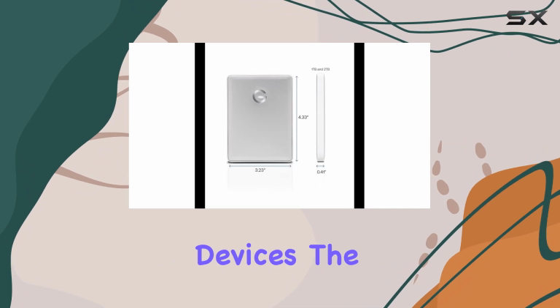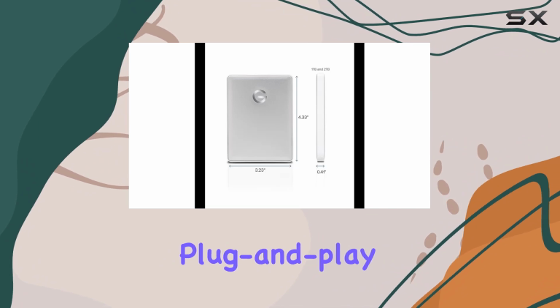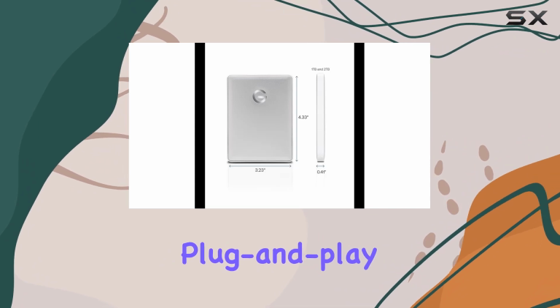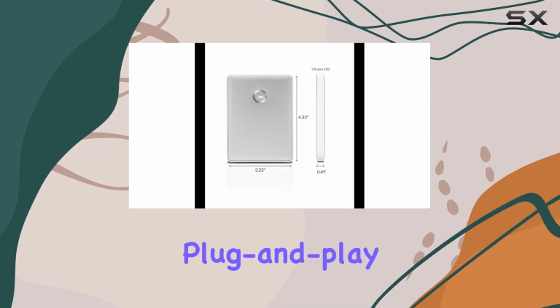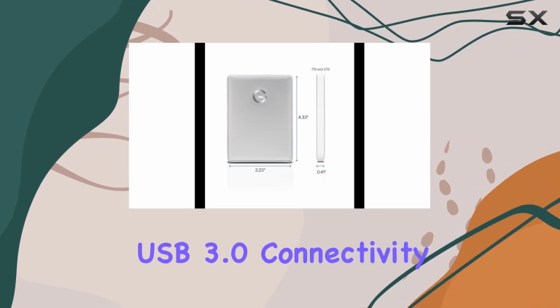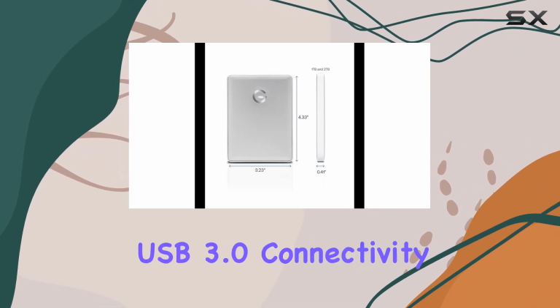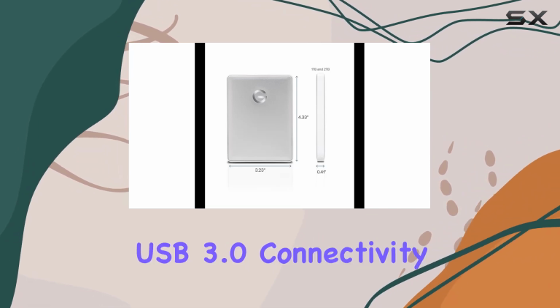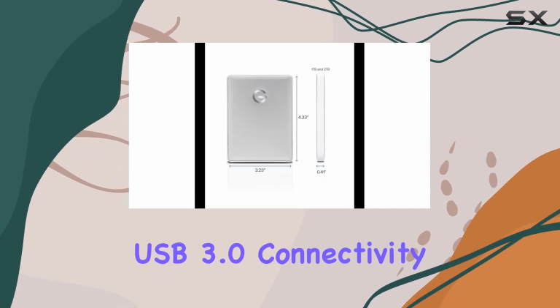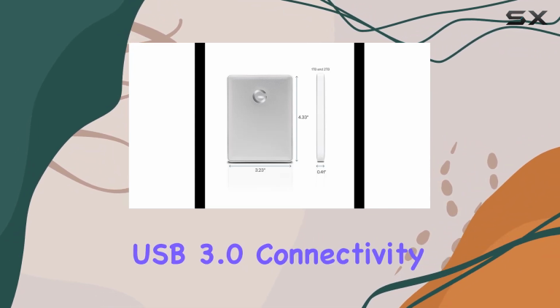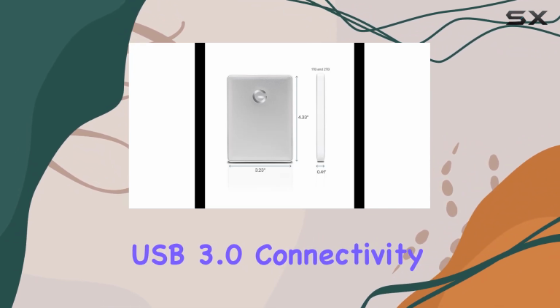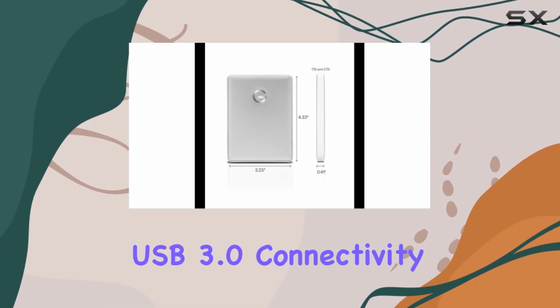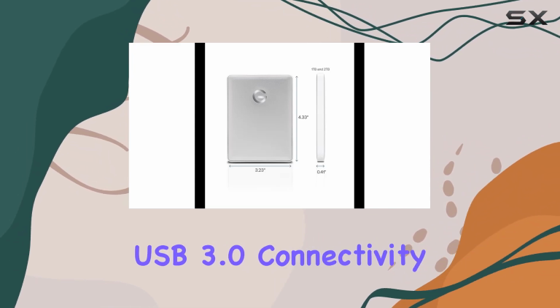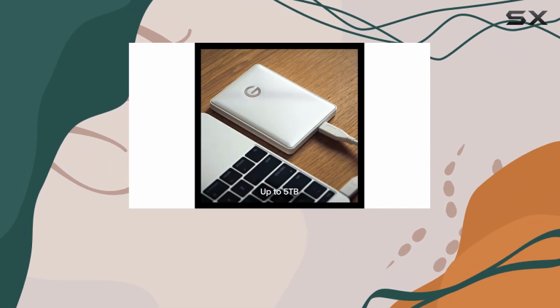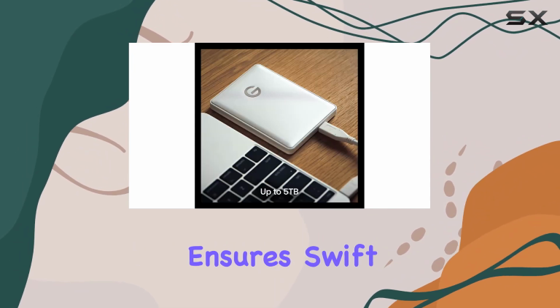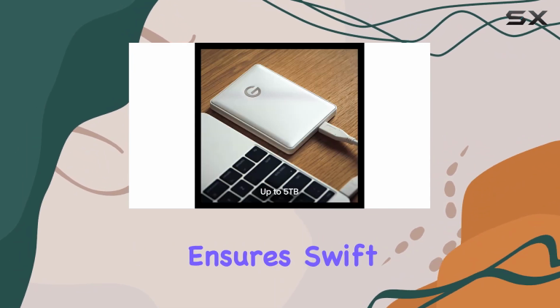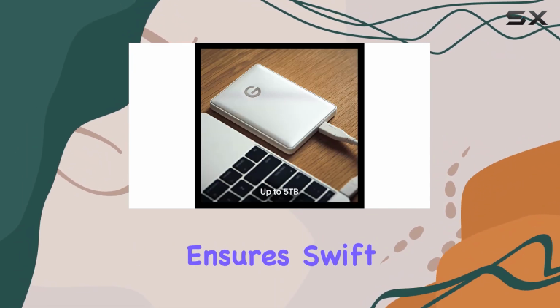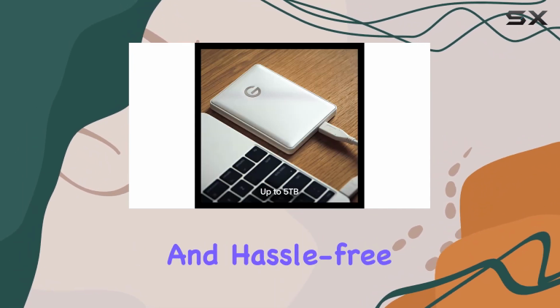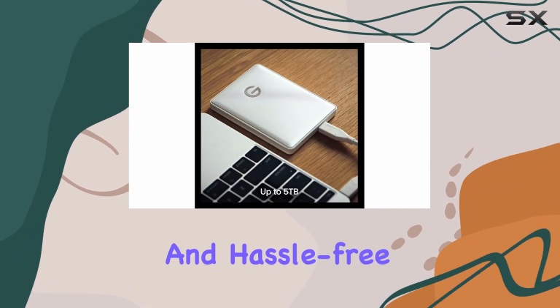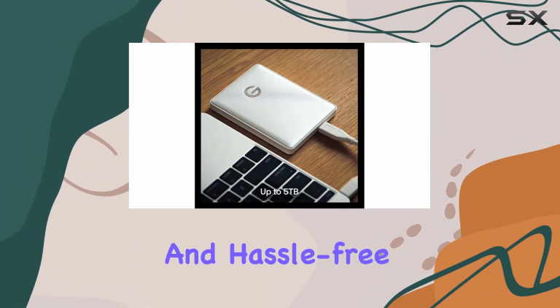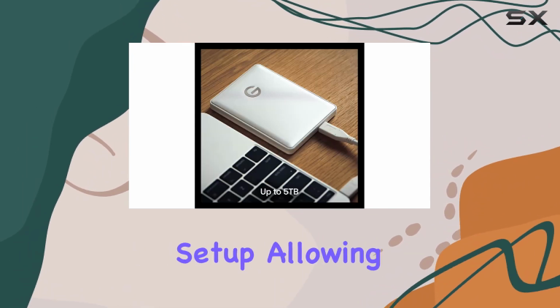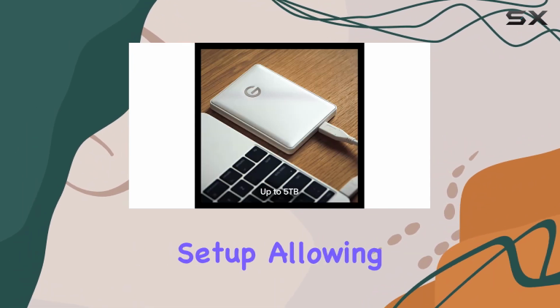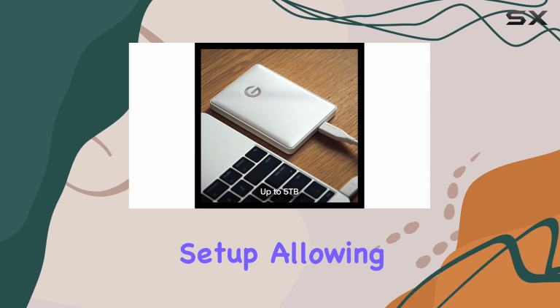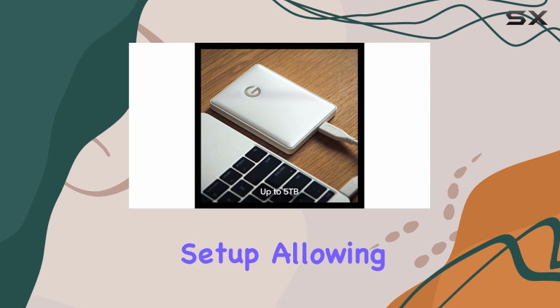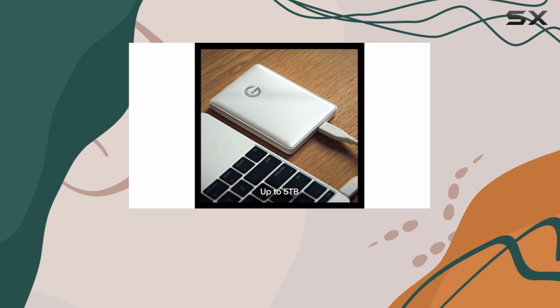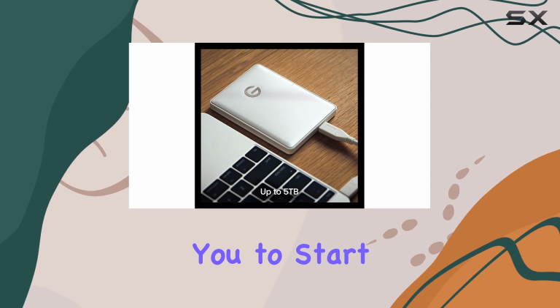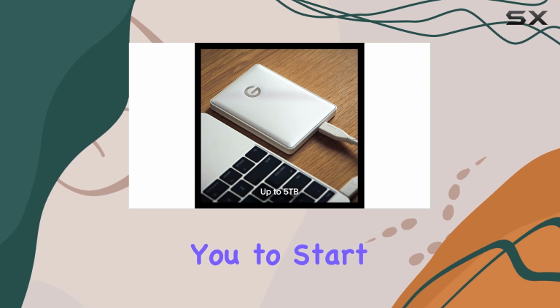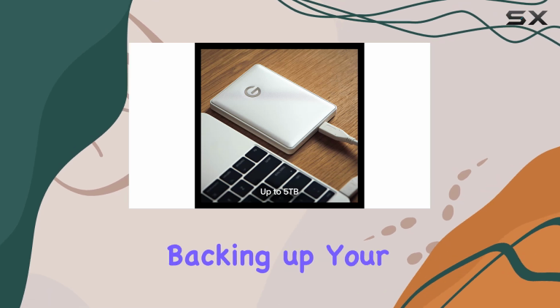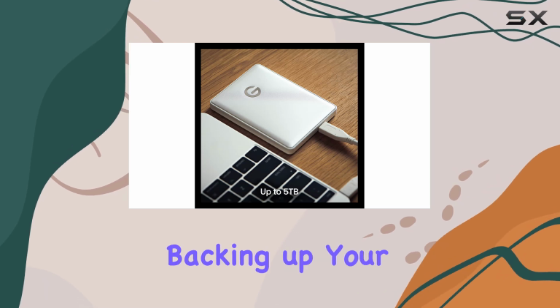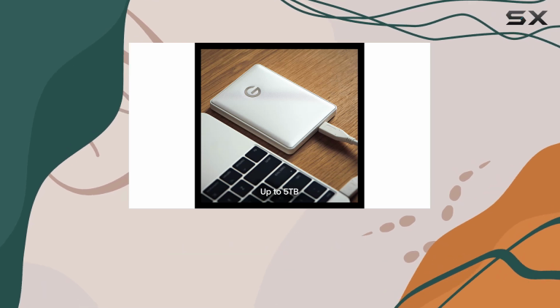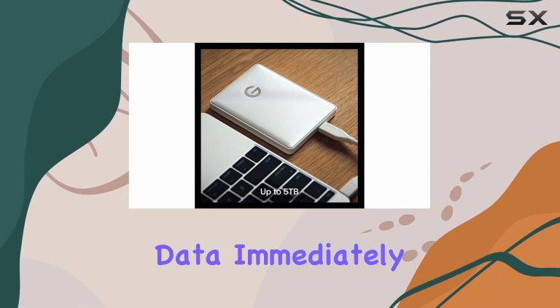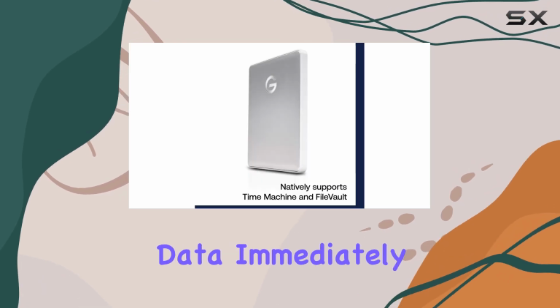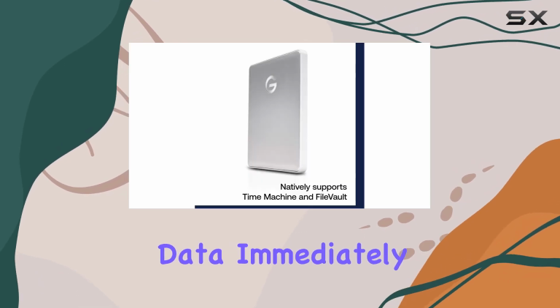The plug-and-play USB 3.0 connectivity ensures swift and hassle-free setup, allowing you to start backing up your data immediately.